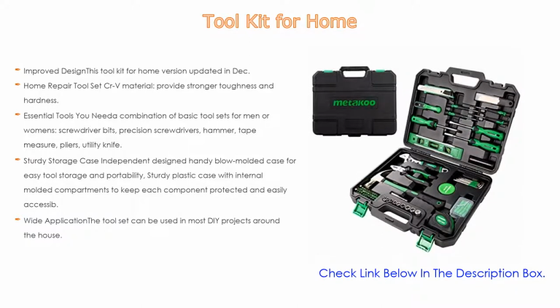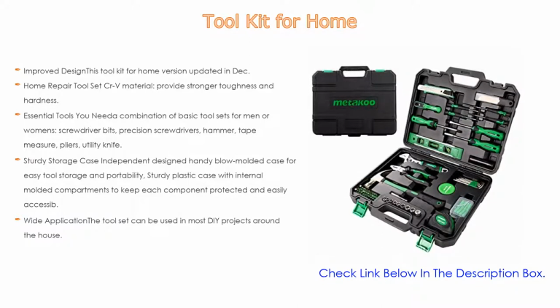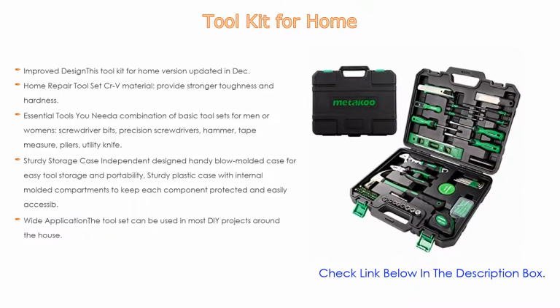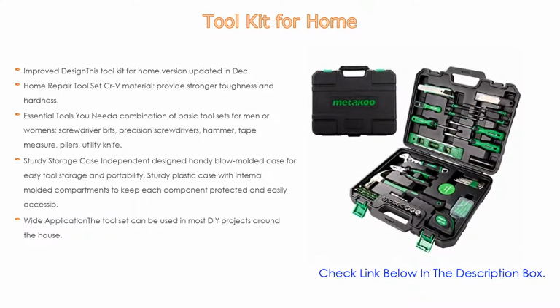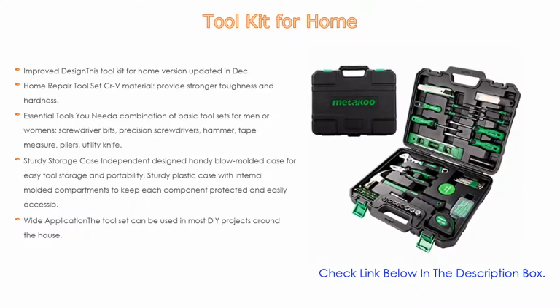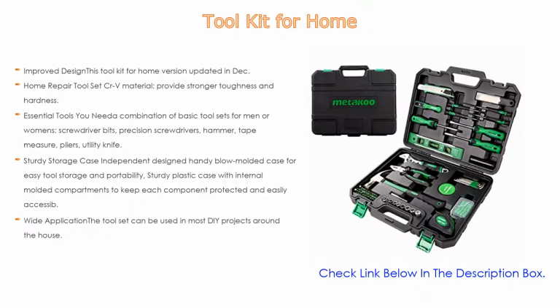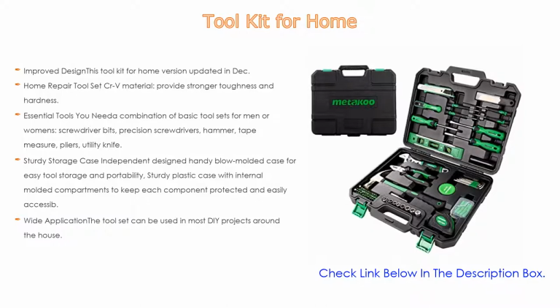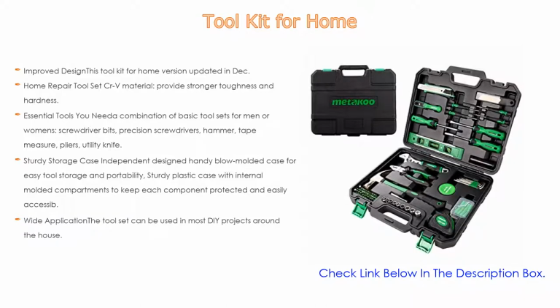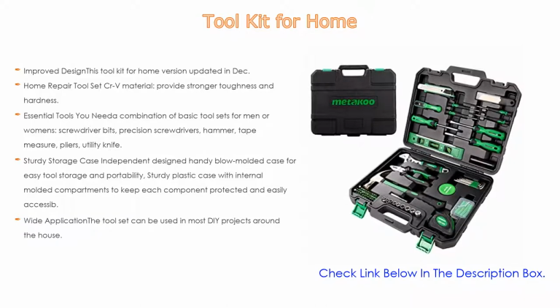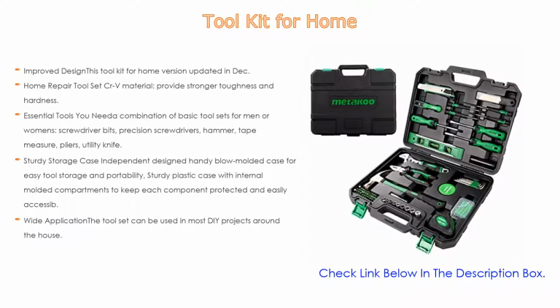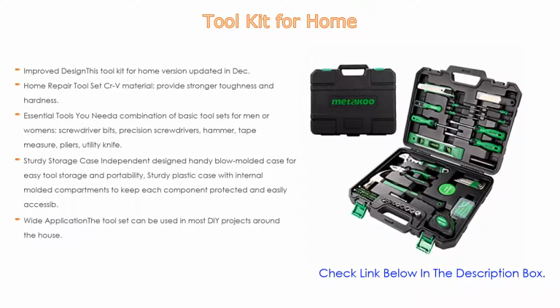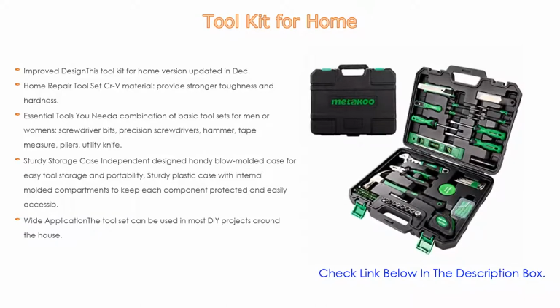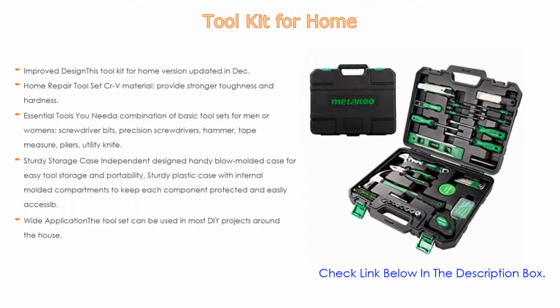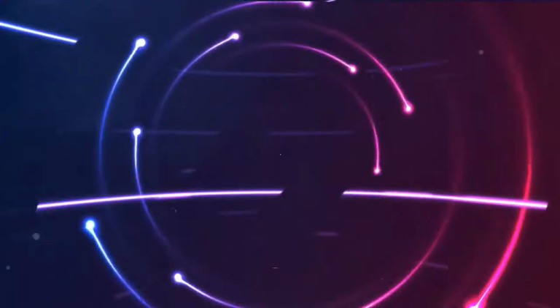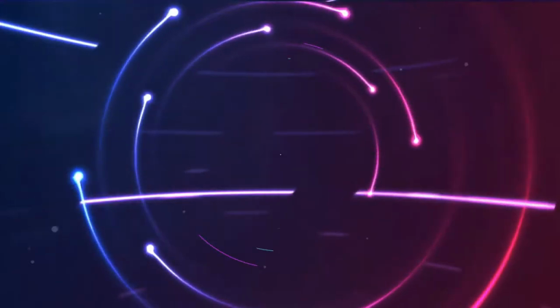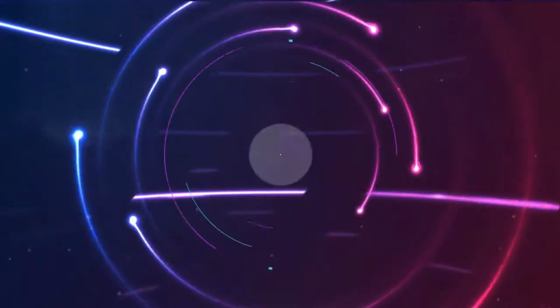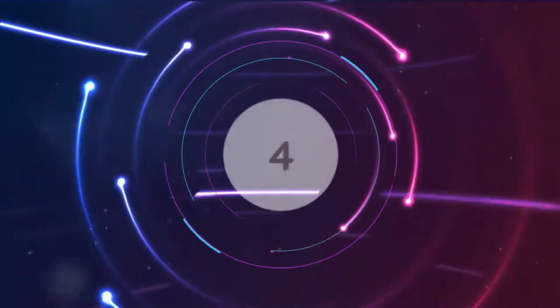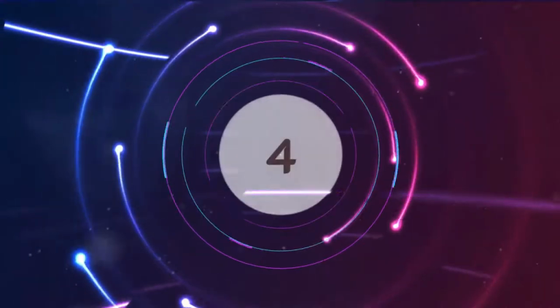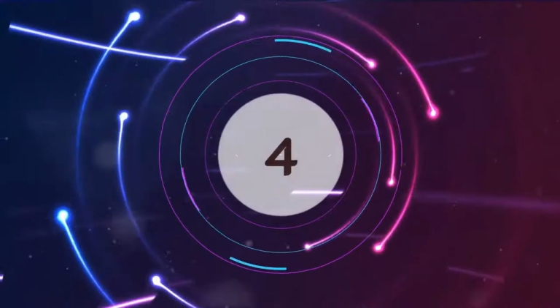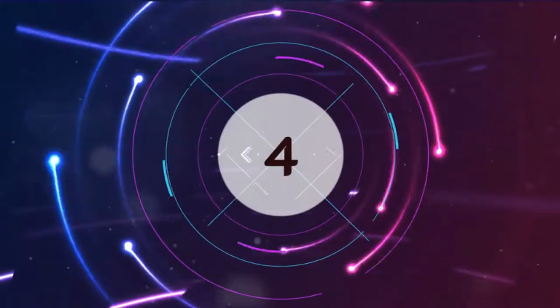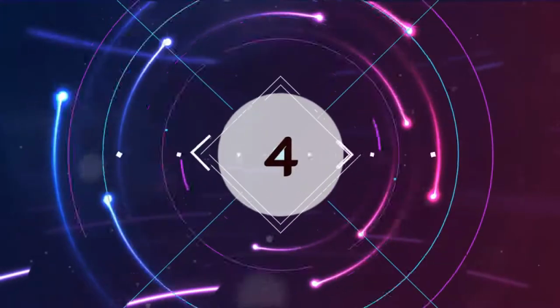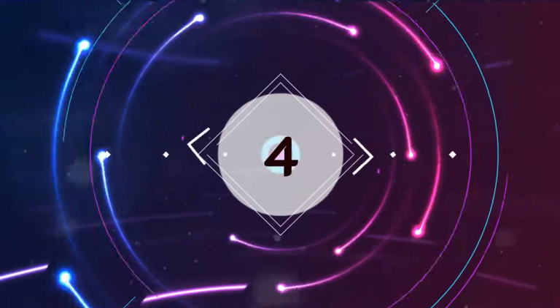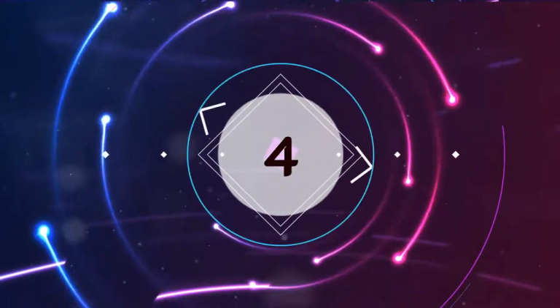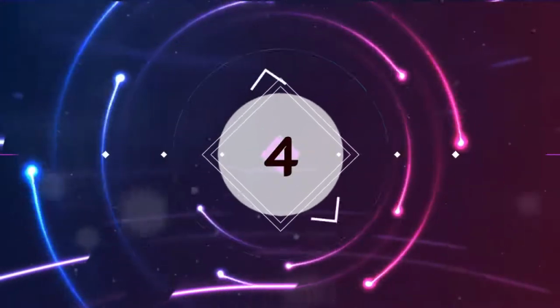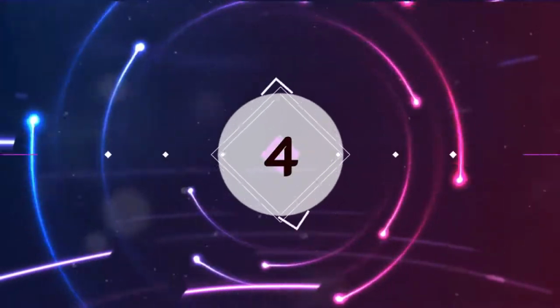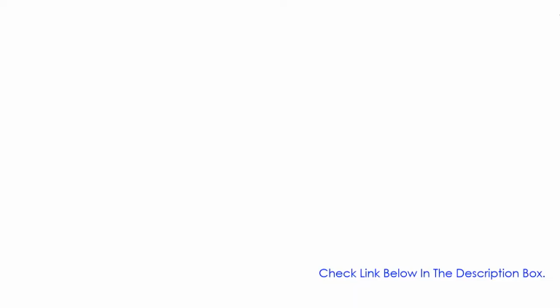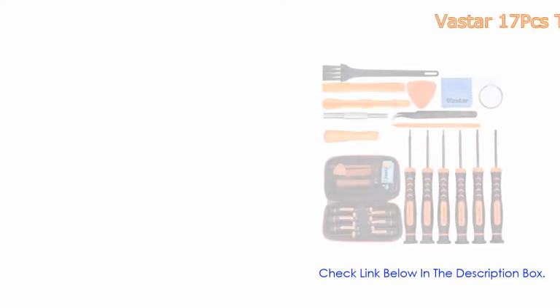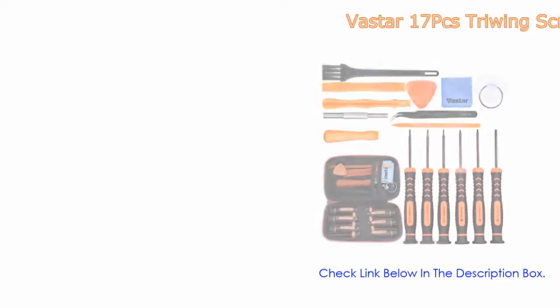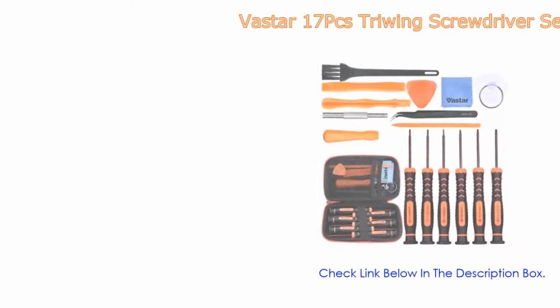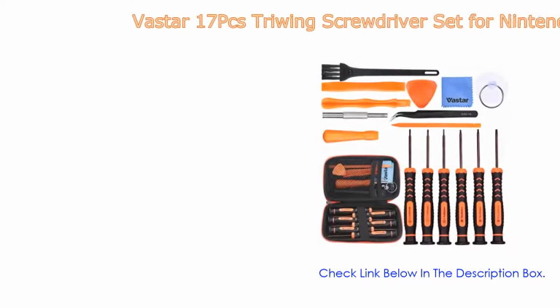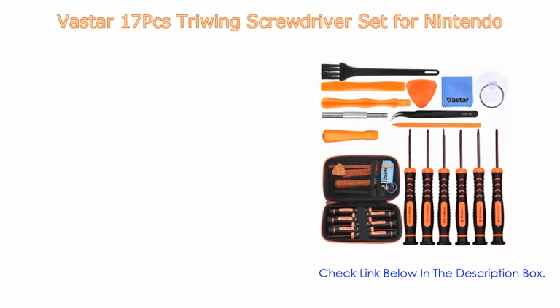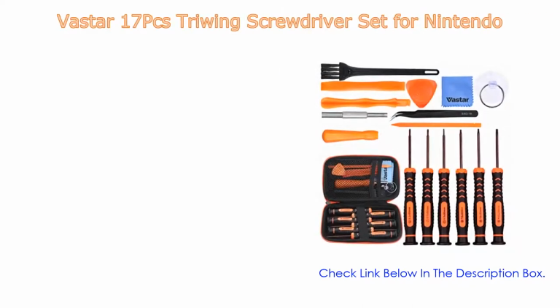Lastly, wide application: the tool set can be used in most DIY projects around the house — perfect for handymen, repairmen, construction workers, mechanics, garage repairs, and body shops. Also a great tool set to have at home, in the garage, and in the workshop.